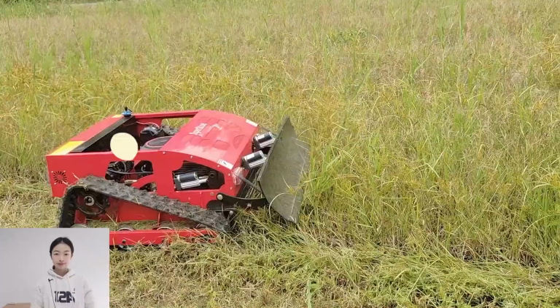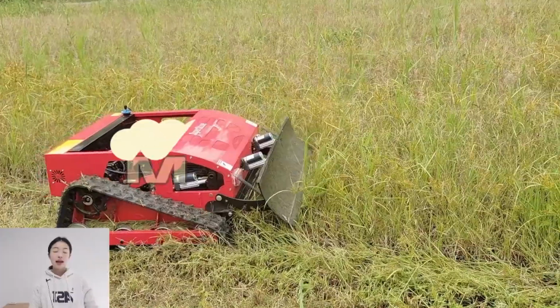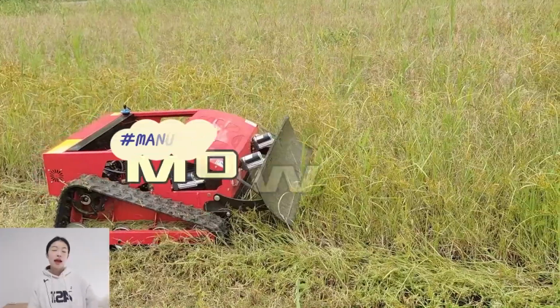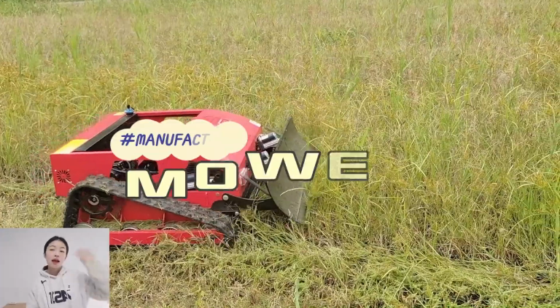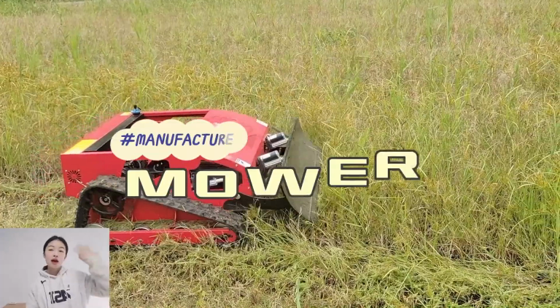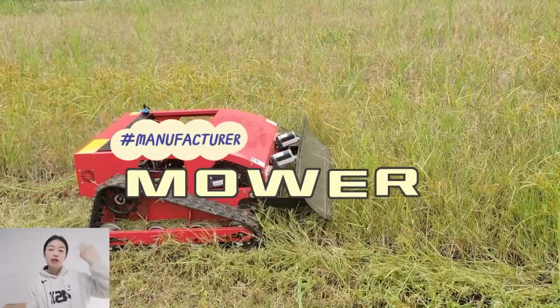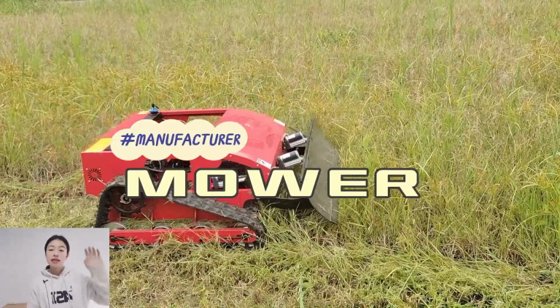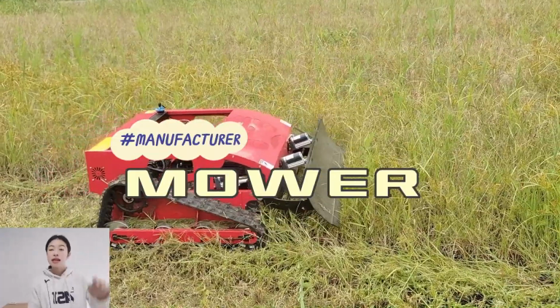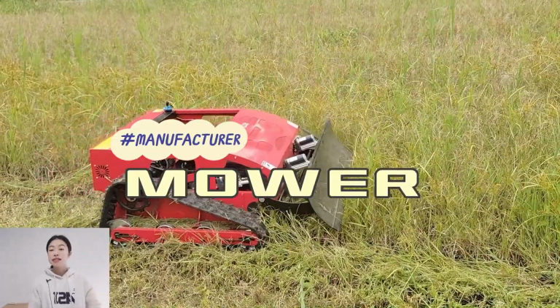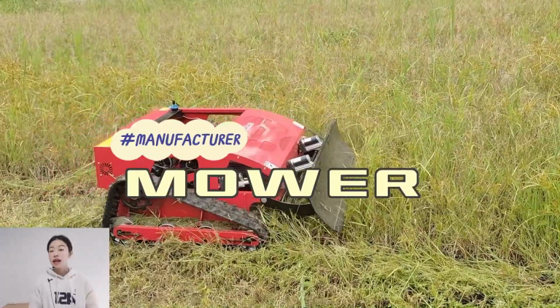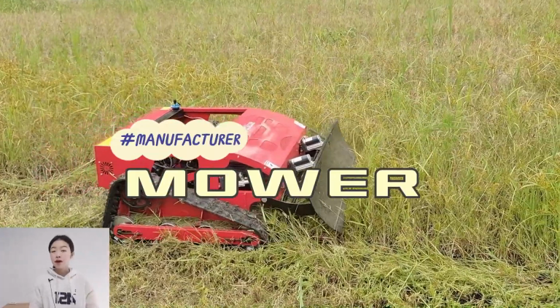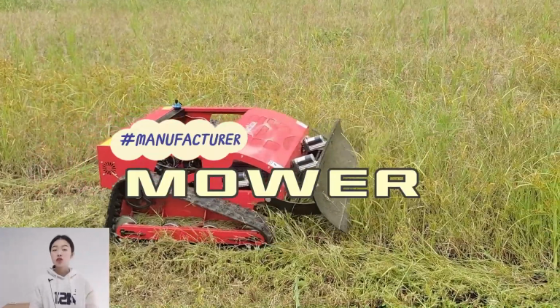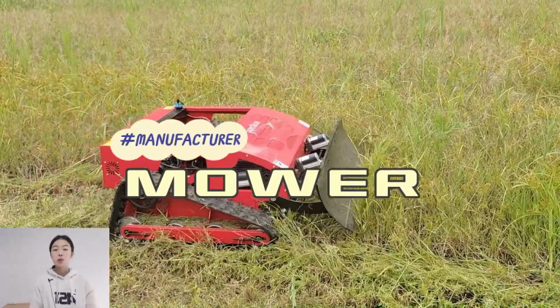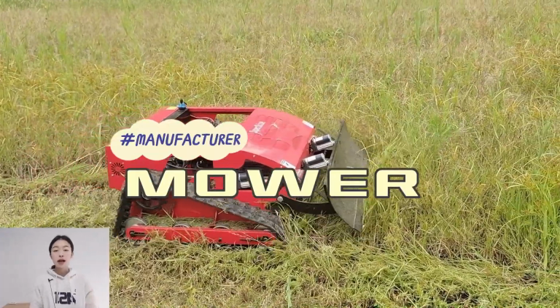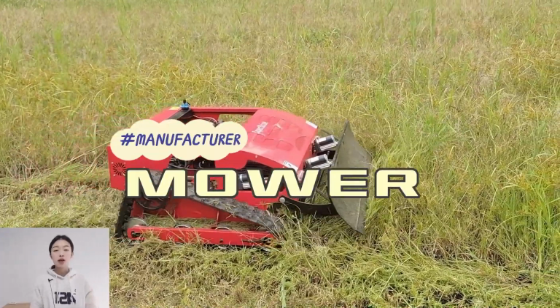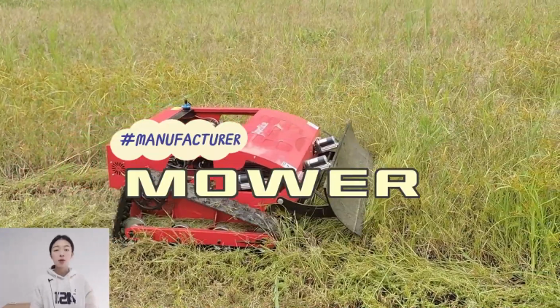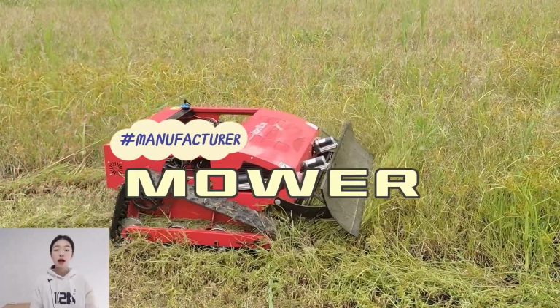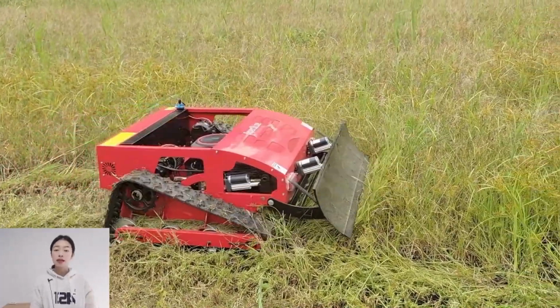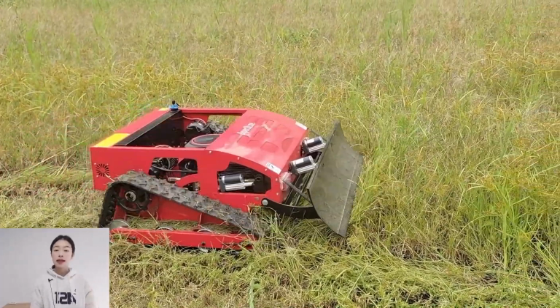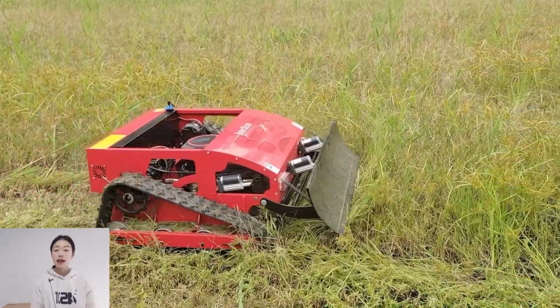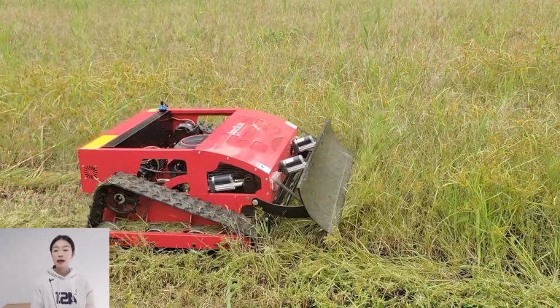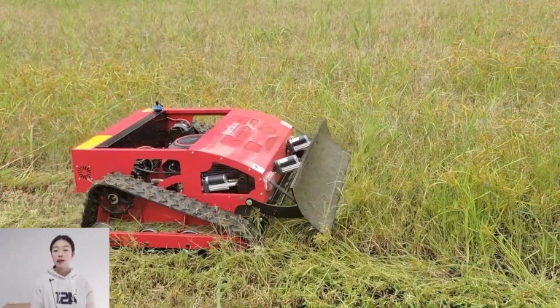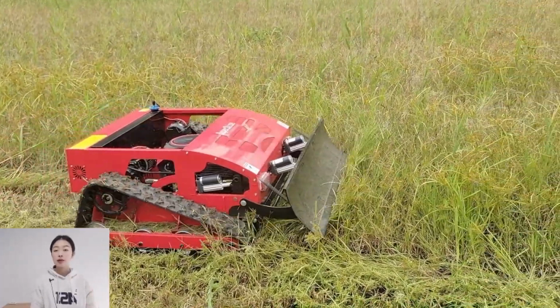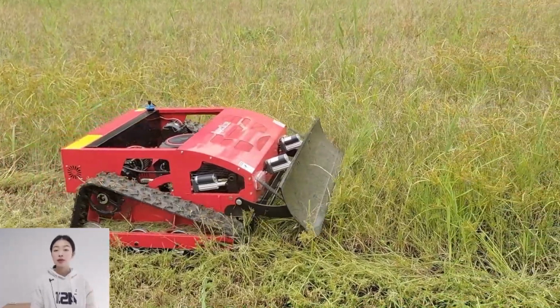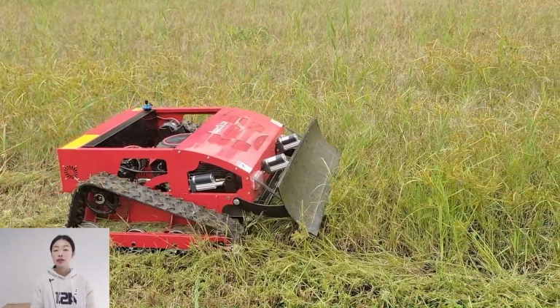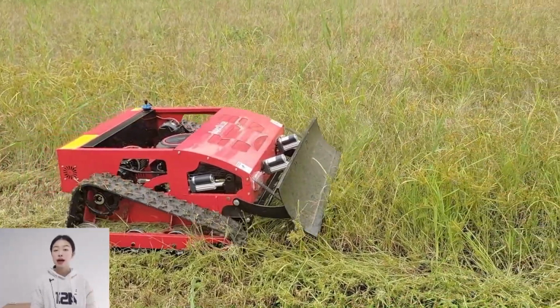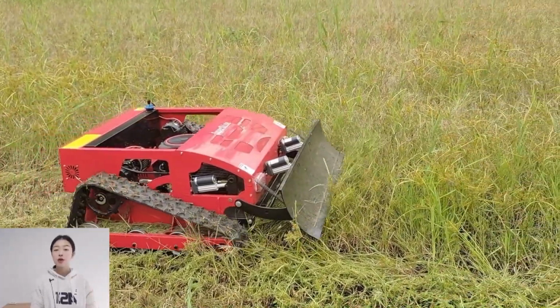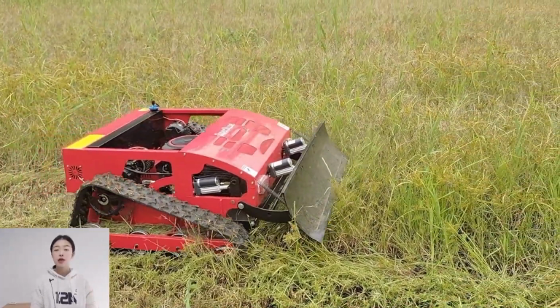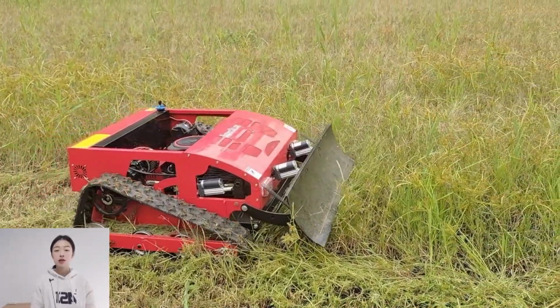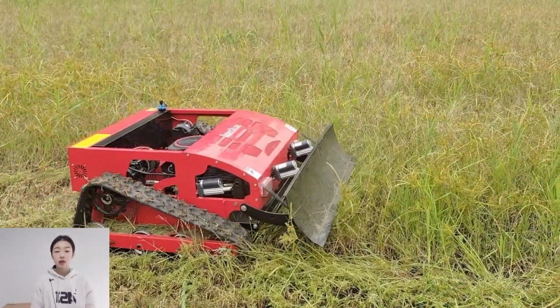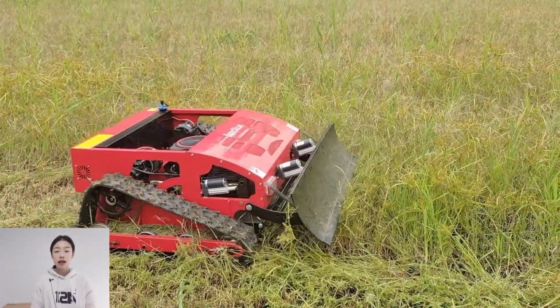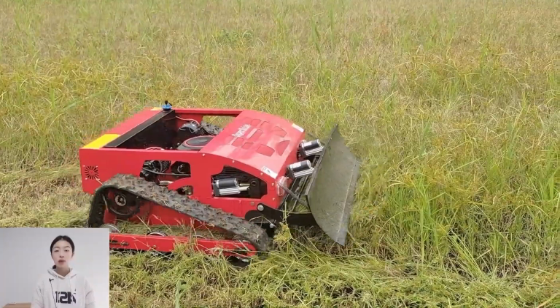Hello, this is Dan from Soprish and Robot. Today I'm going to introduce our remote control lever.